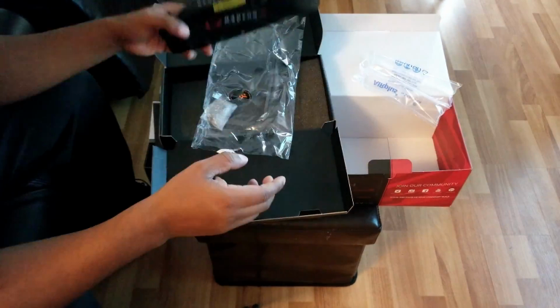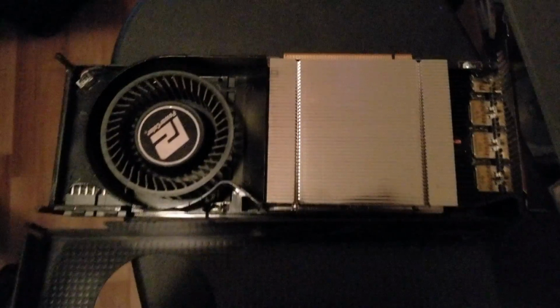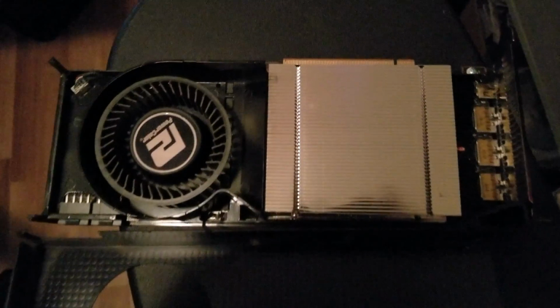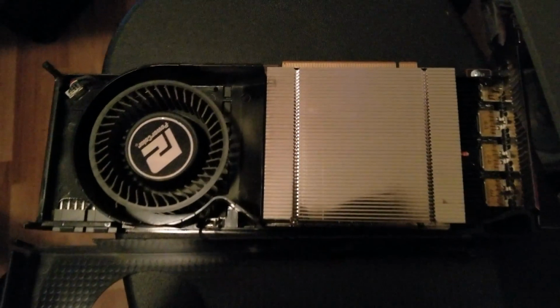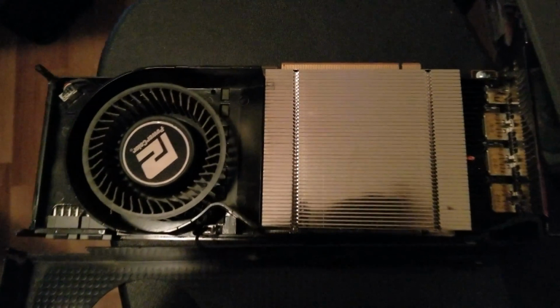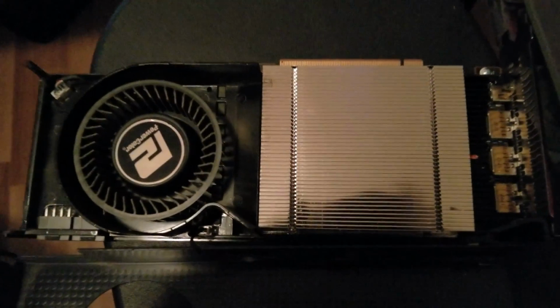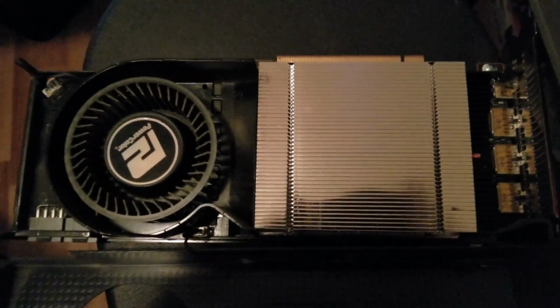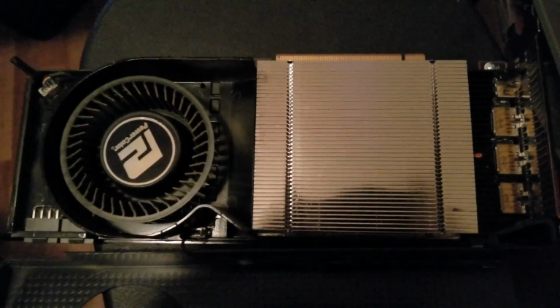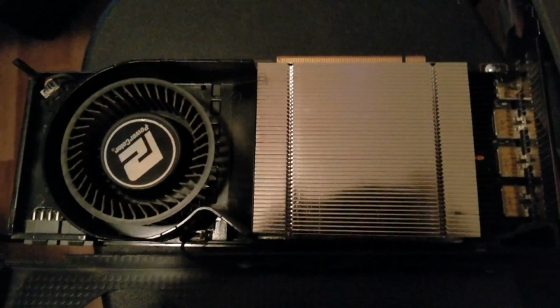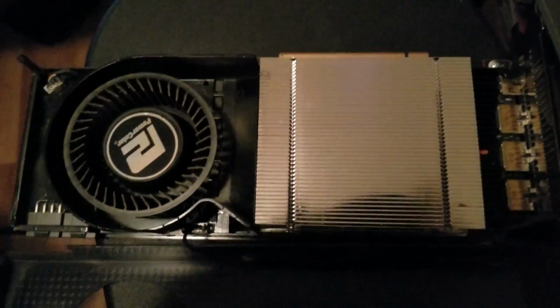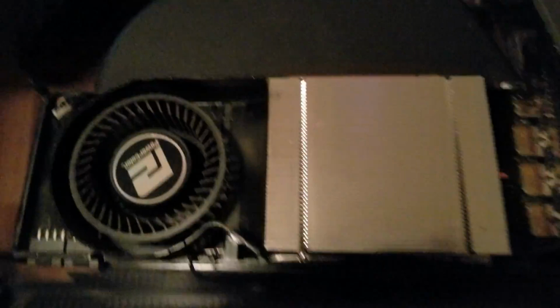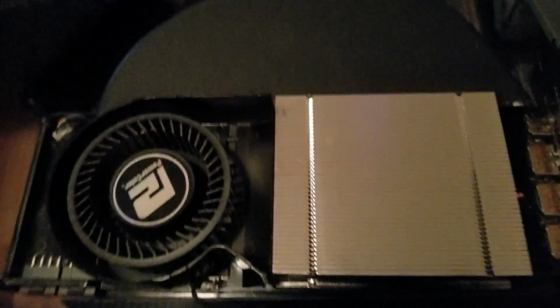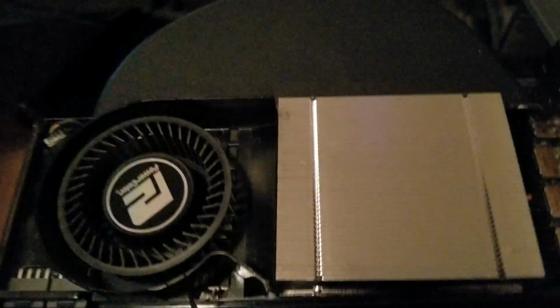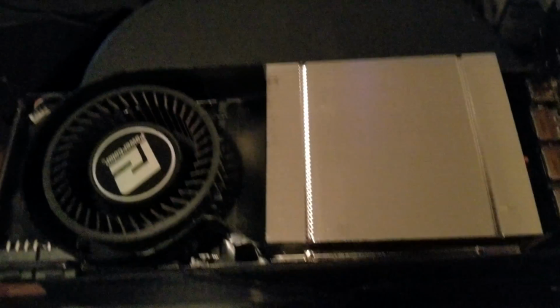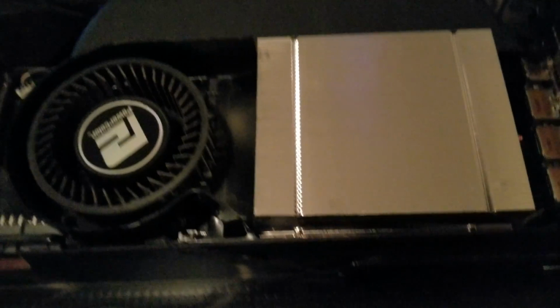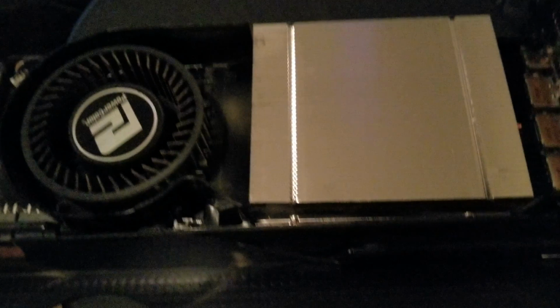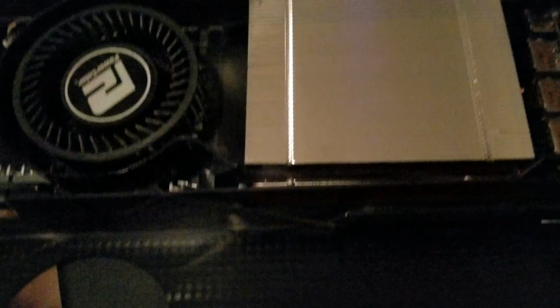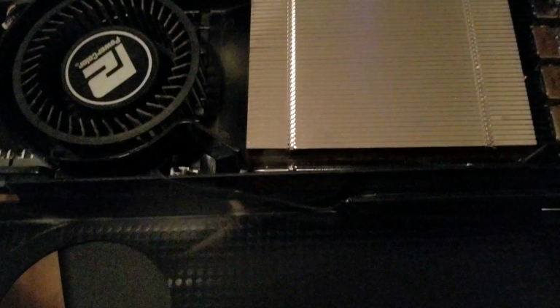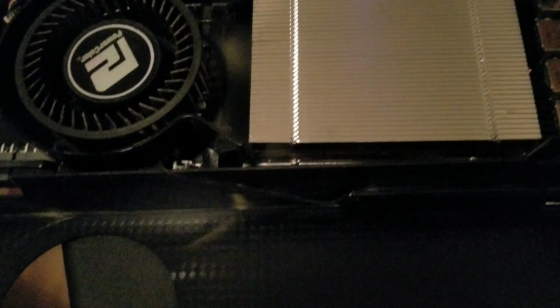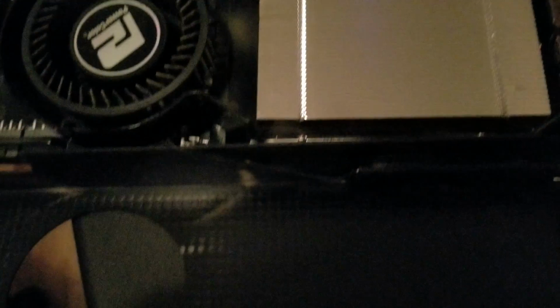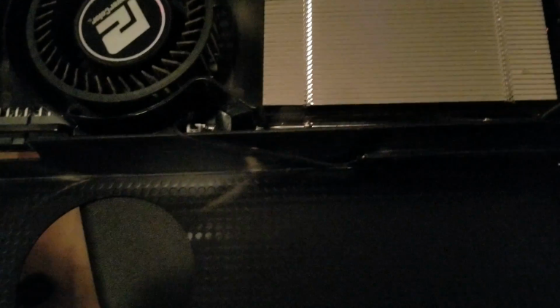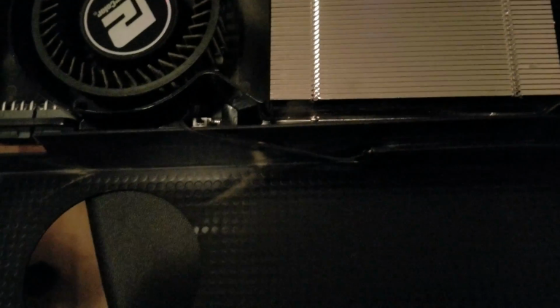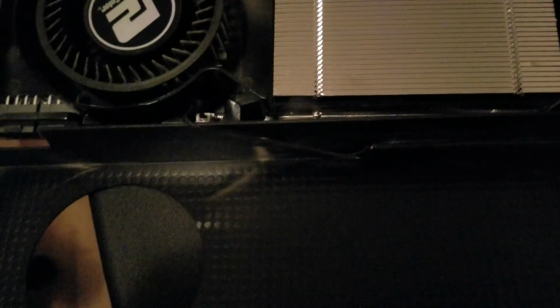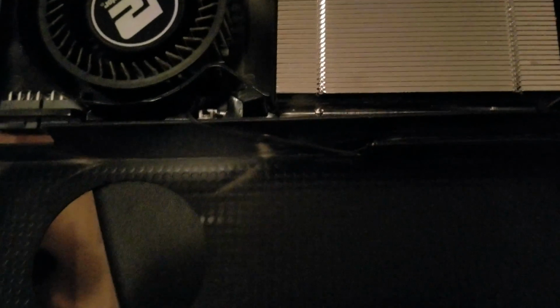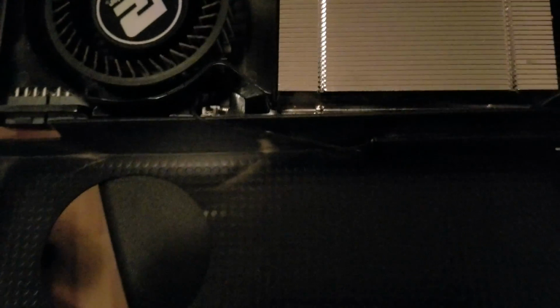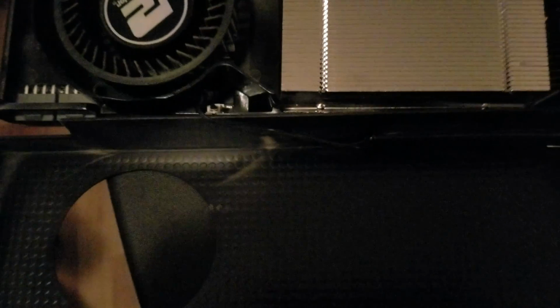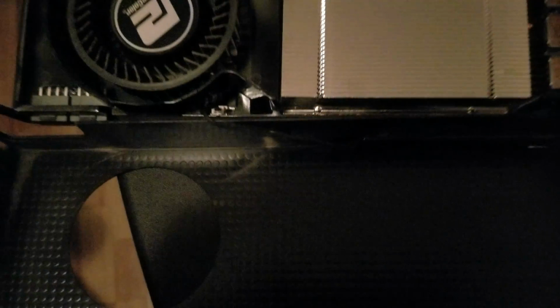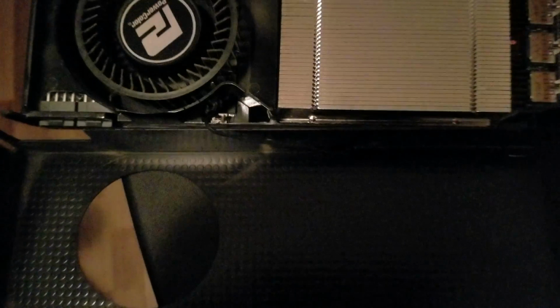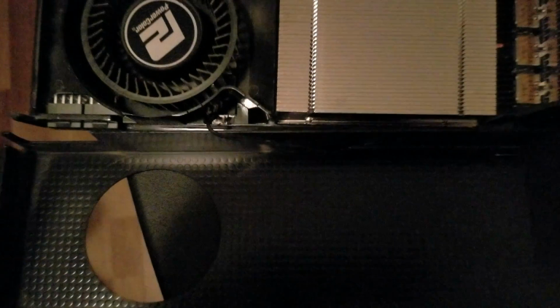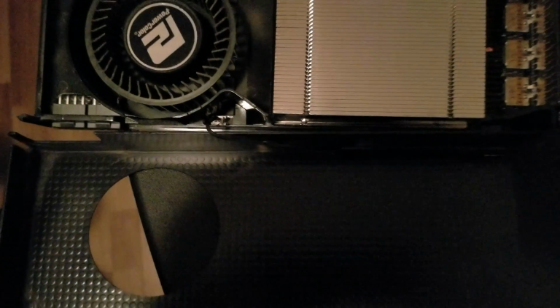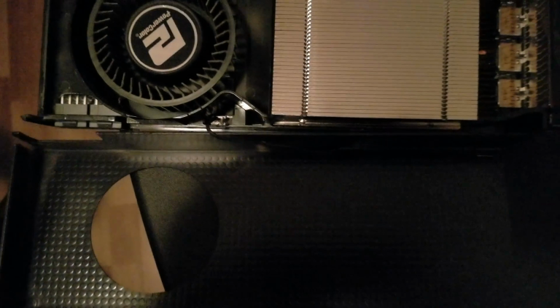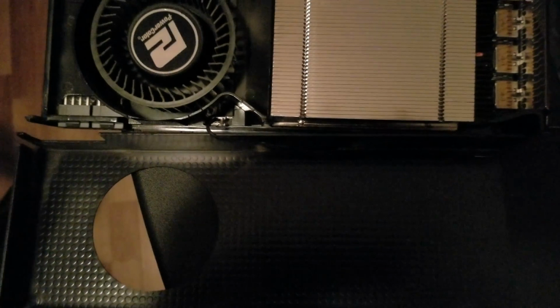Once the unboxing is done, let's take apart my Vega 64 and prepare it for the EK water block.